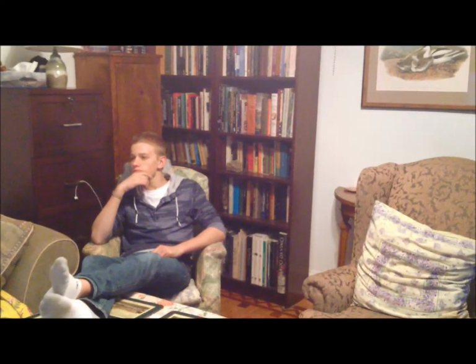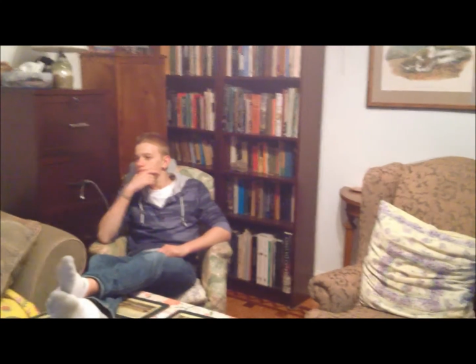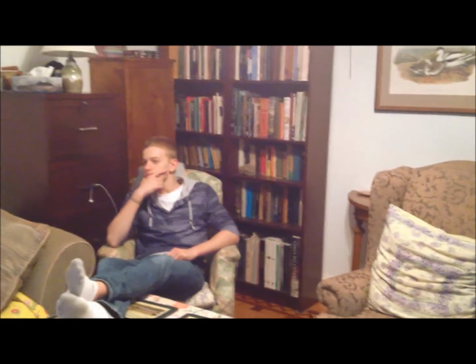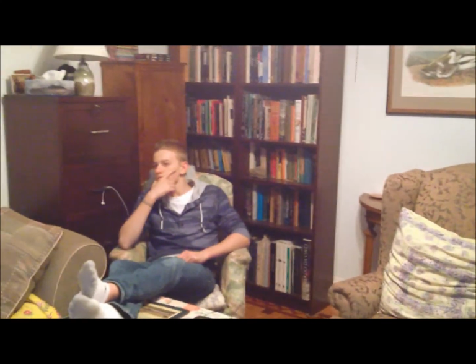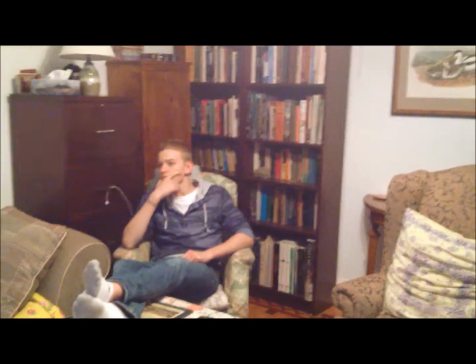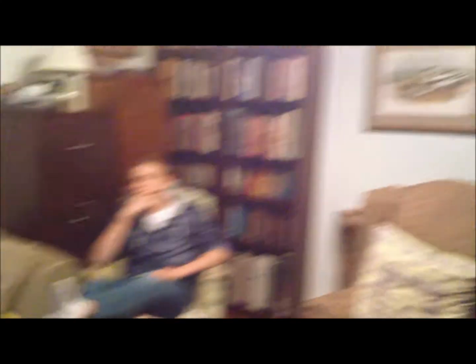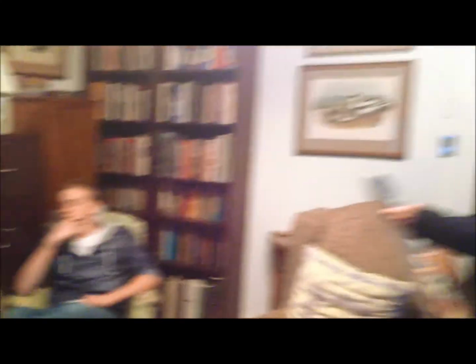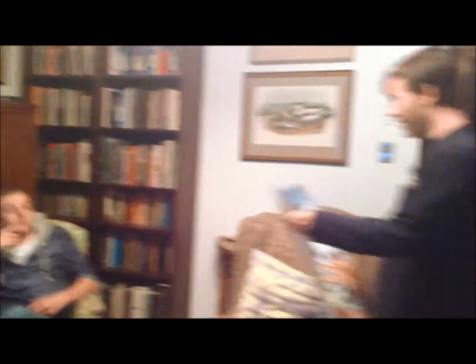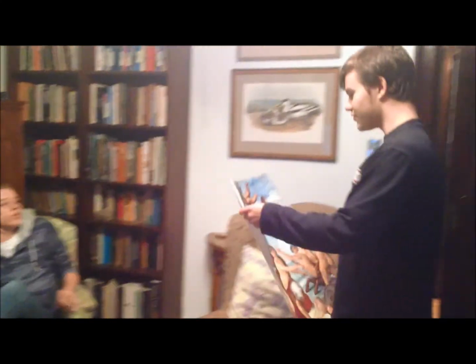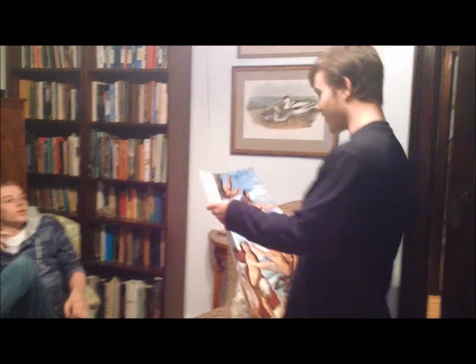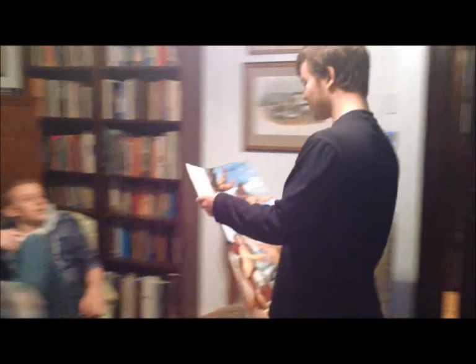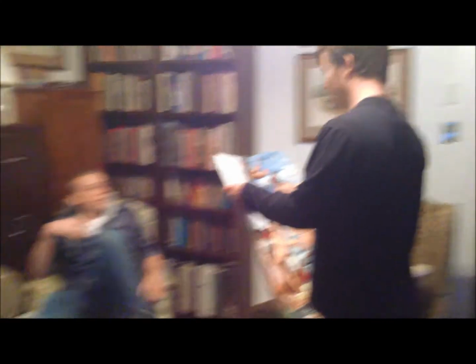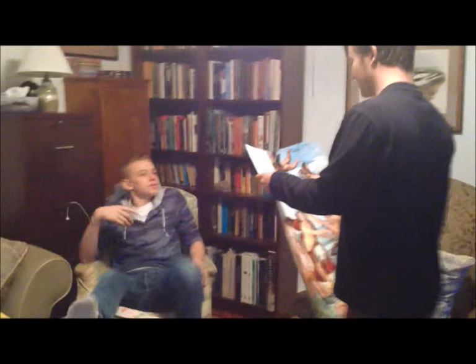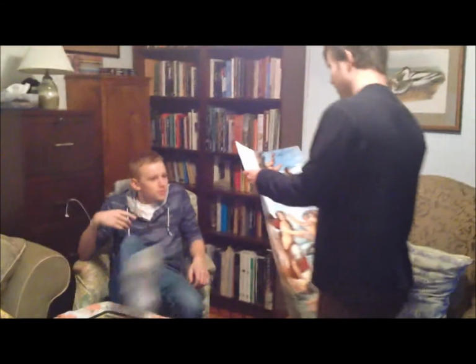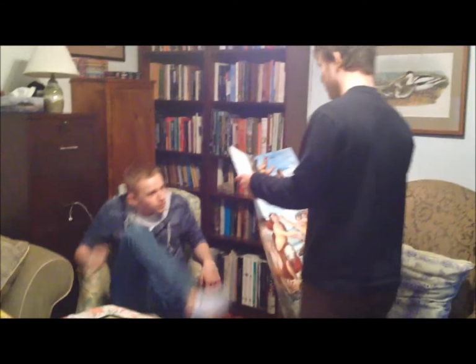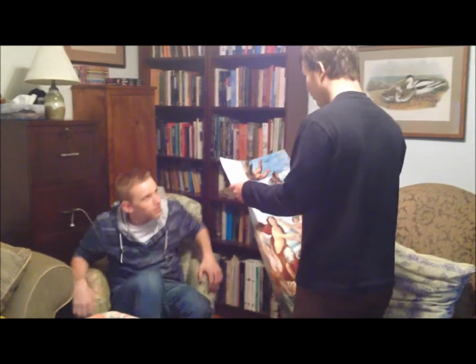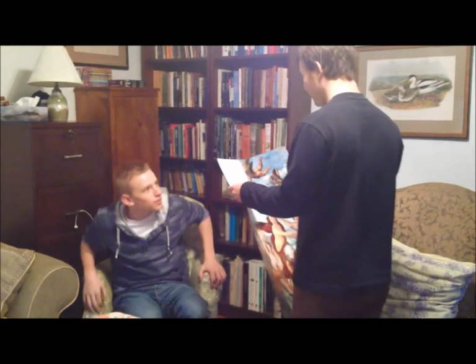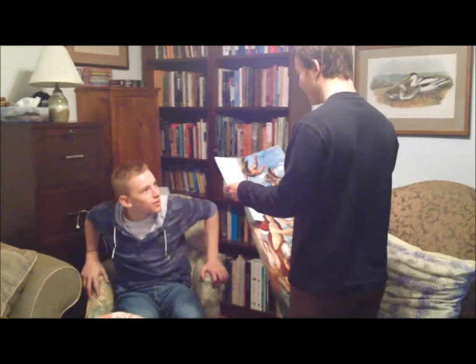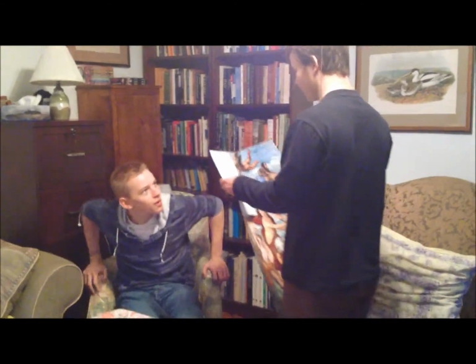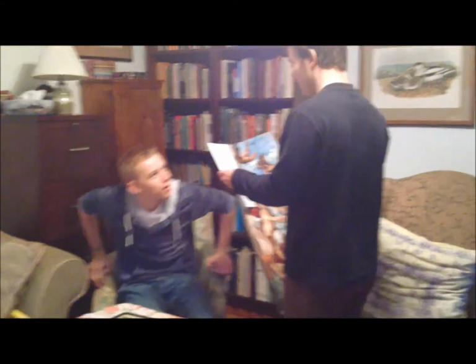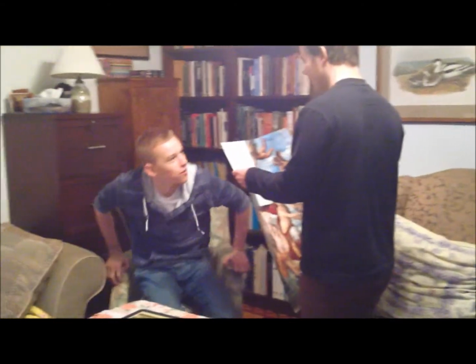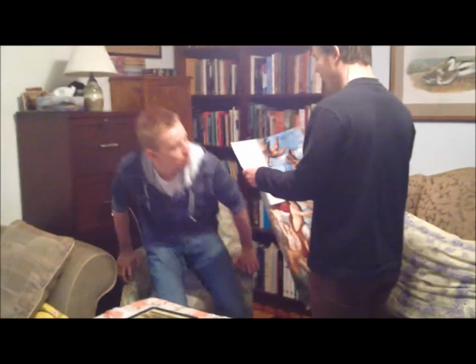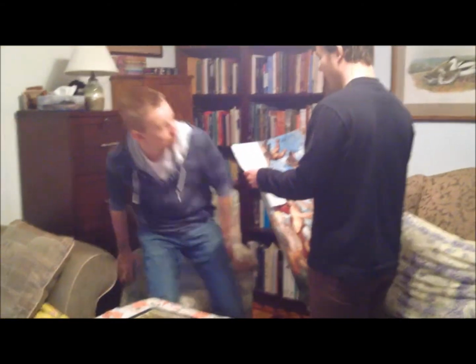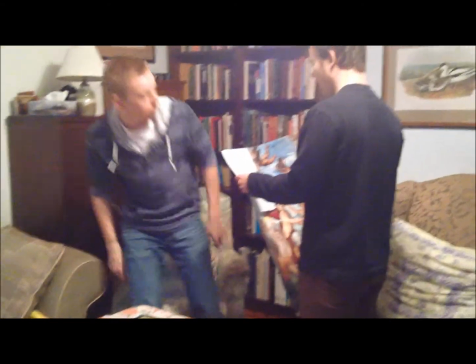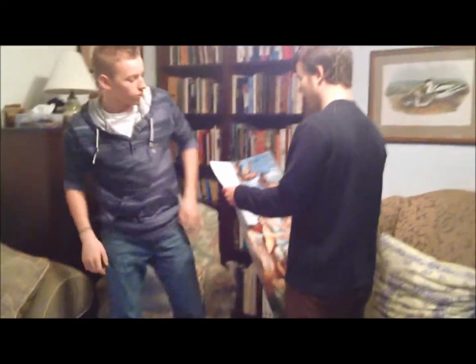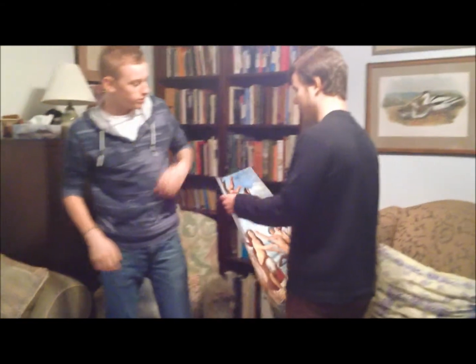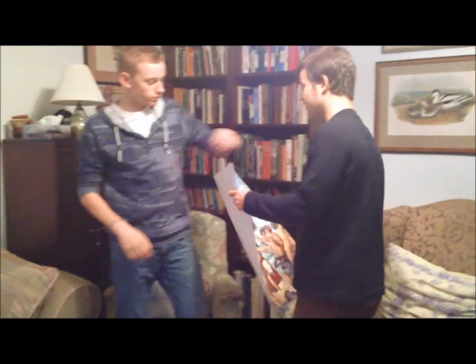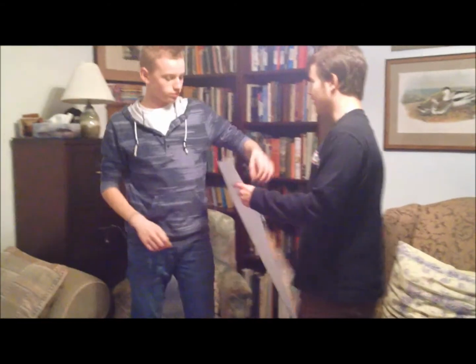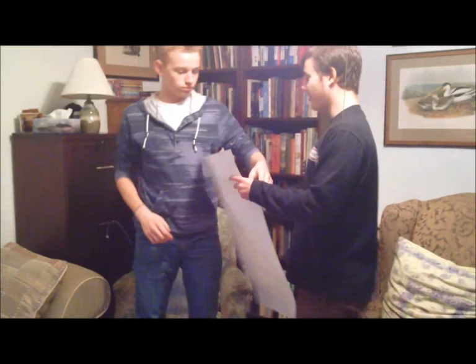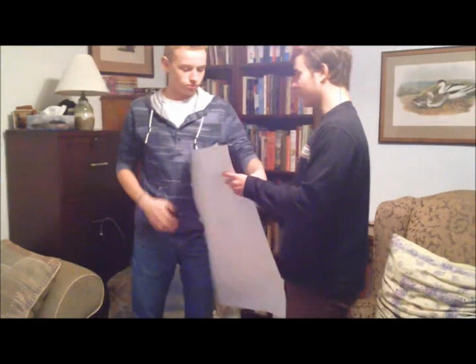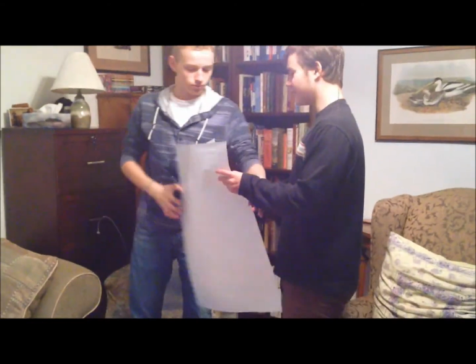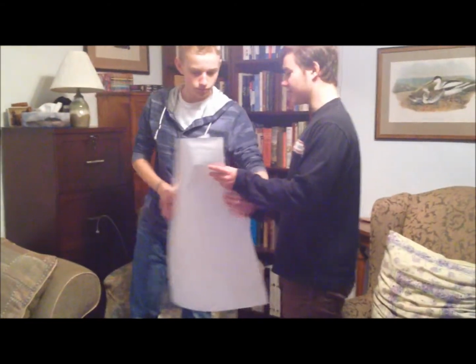Hey Blake, I found you a masterpiece. It comes all the way from Italy. It's for your new art gallery. It's a Leonardo da Vinci.